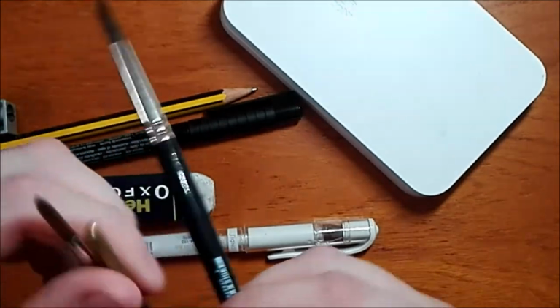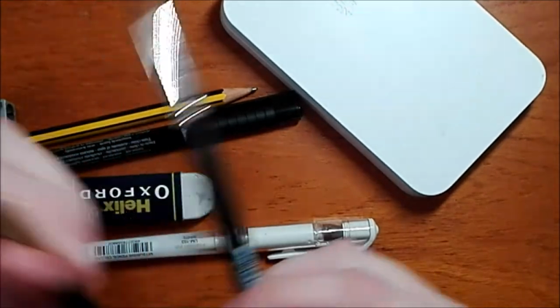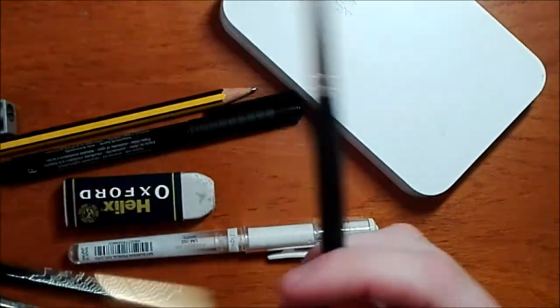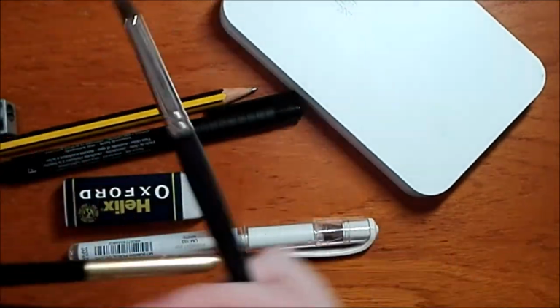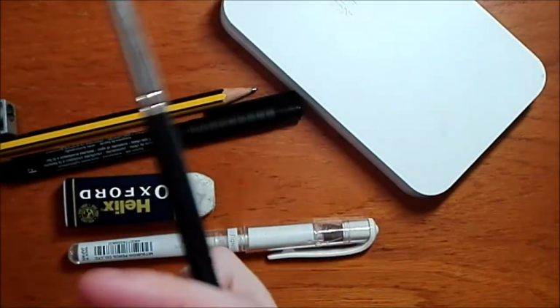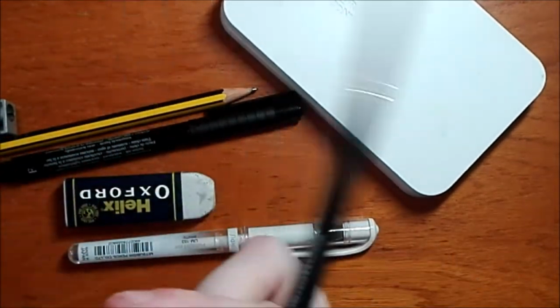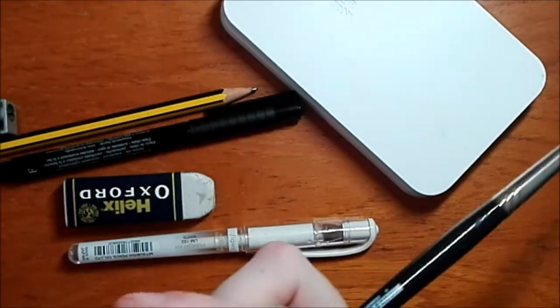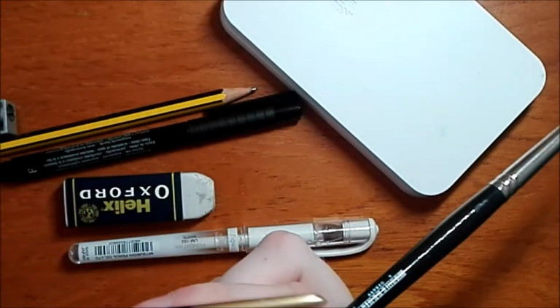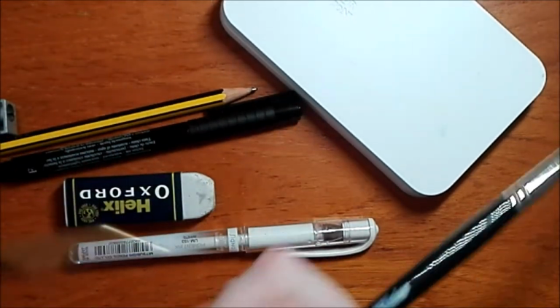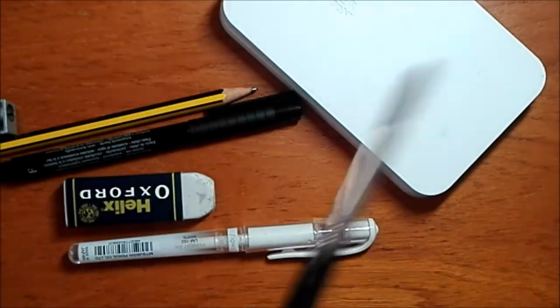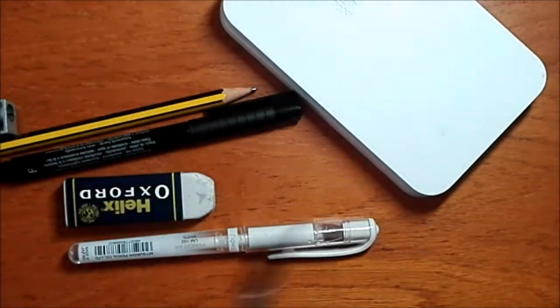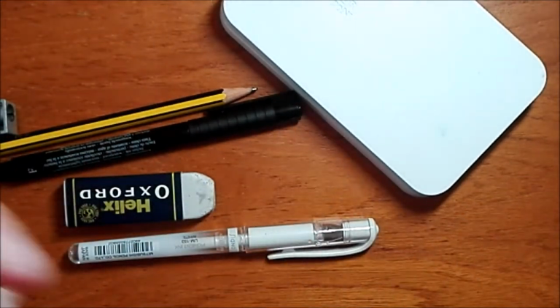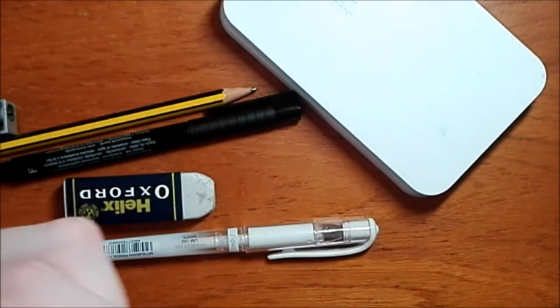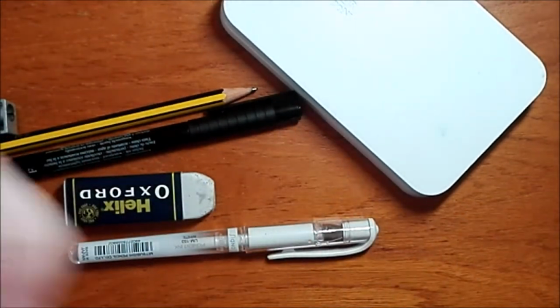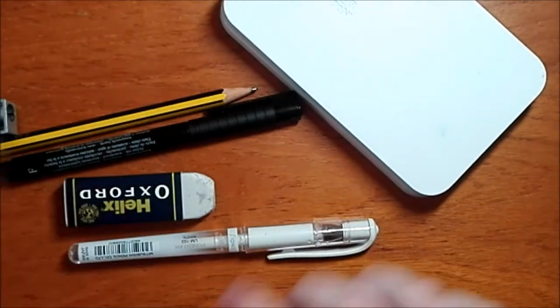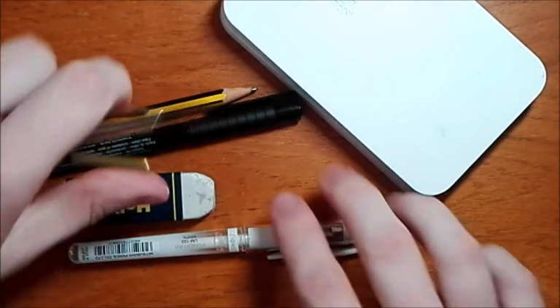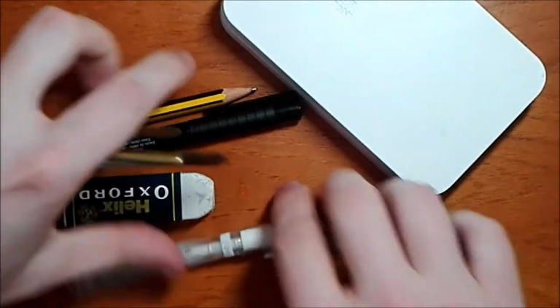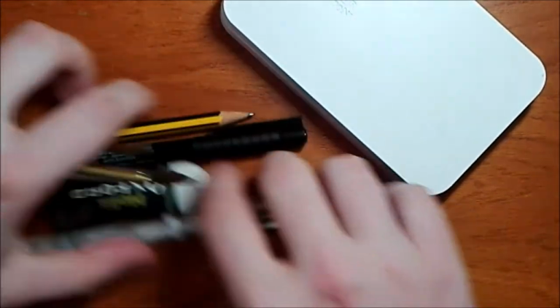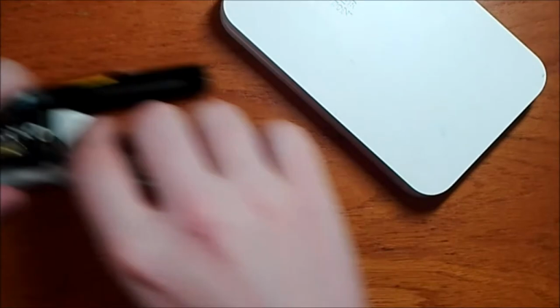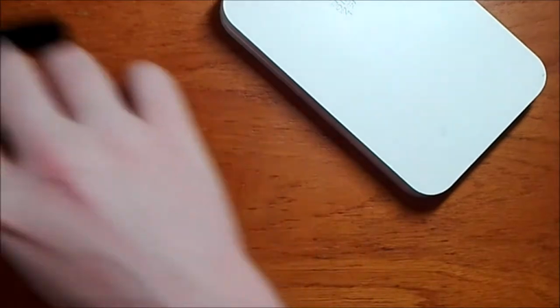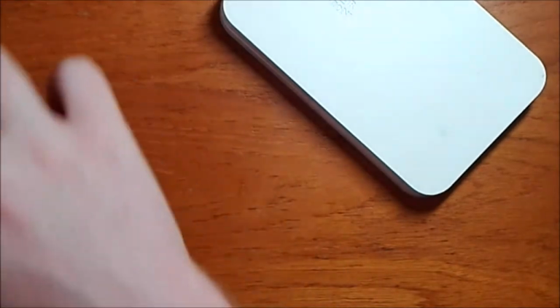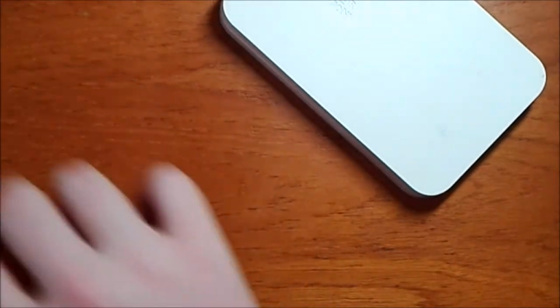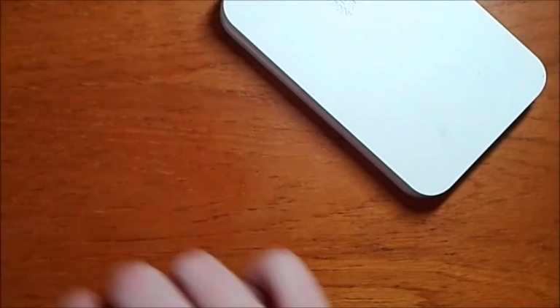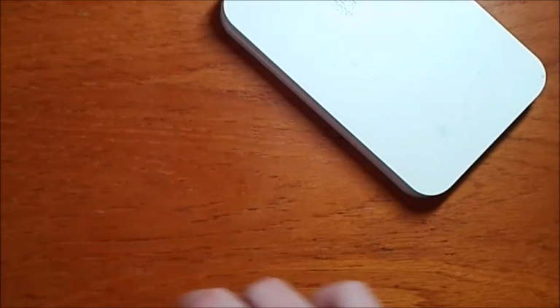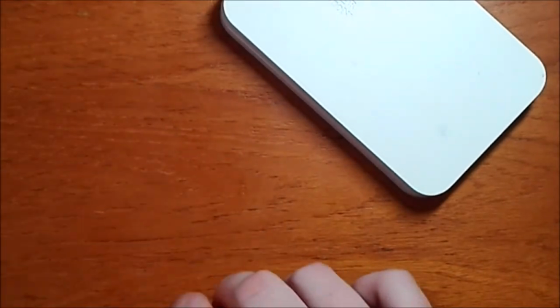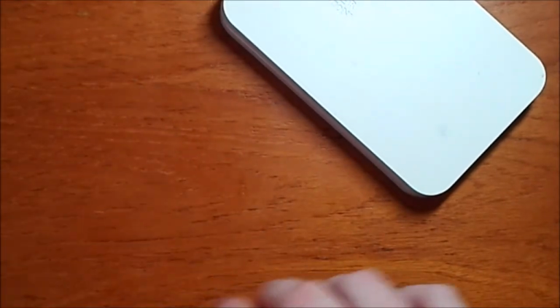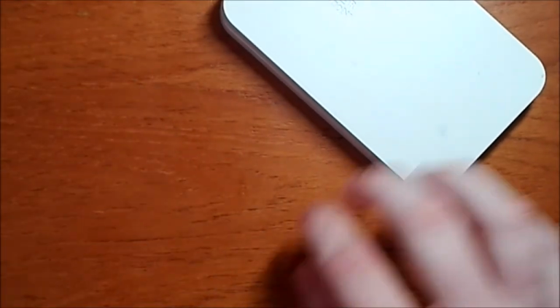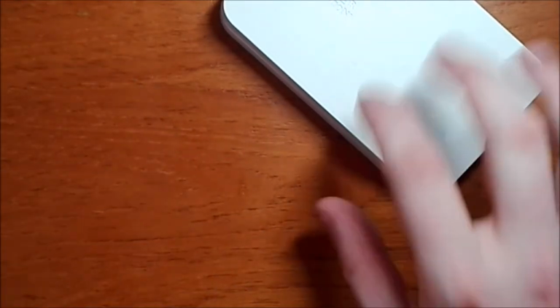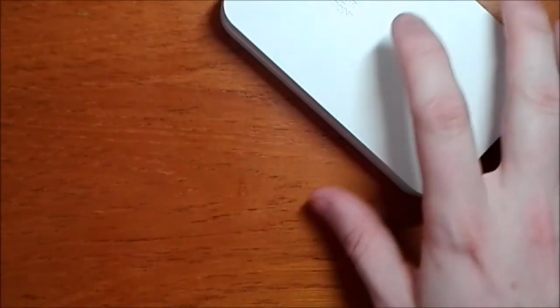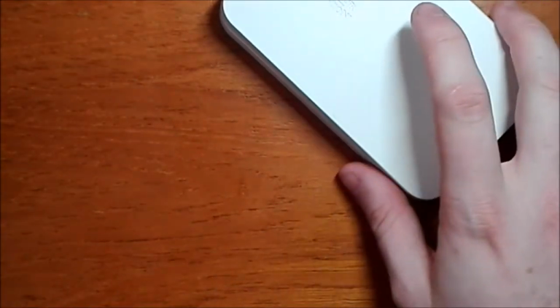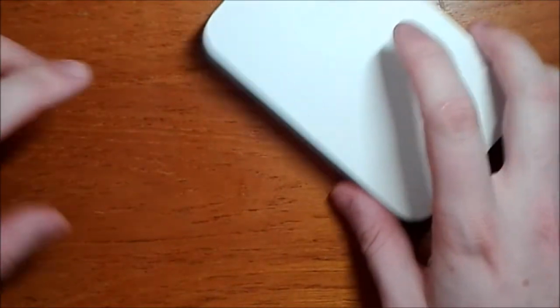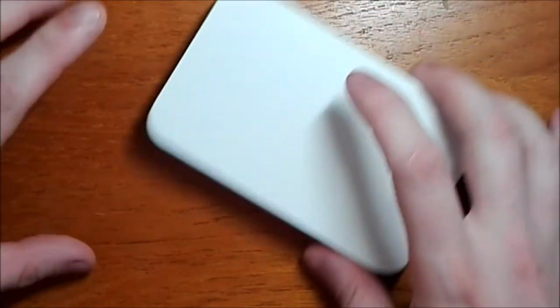The brushes managed to survive, luckily, because they're not travel brushes.